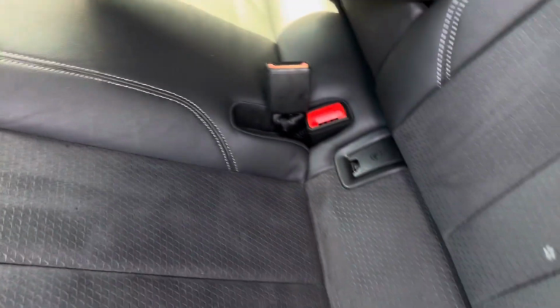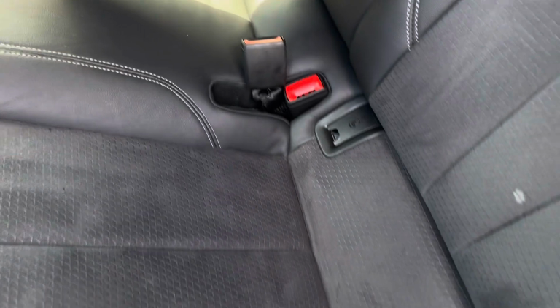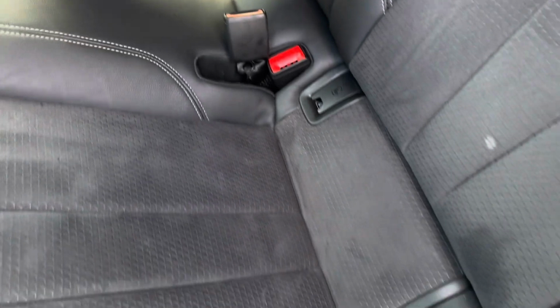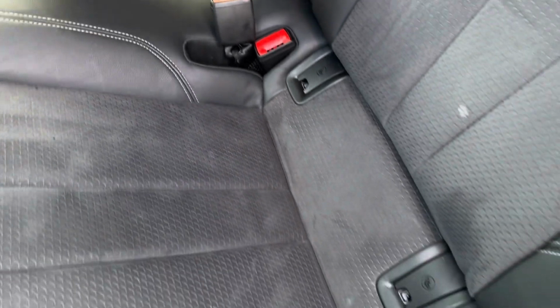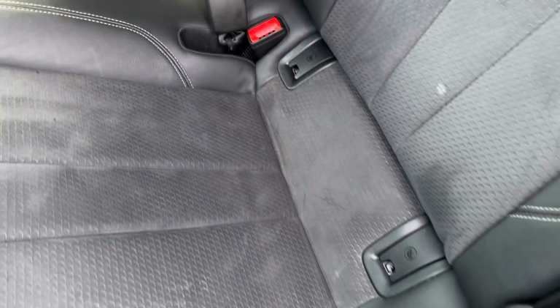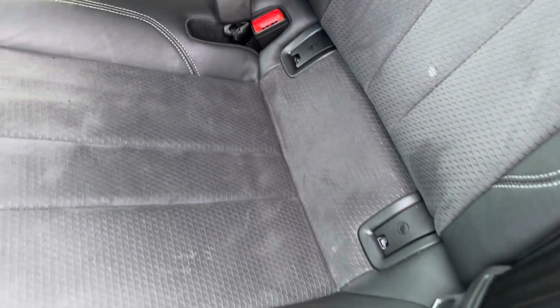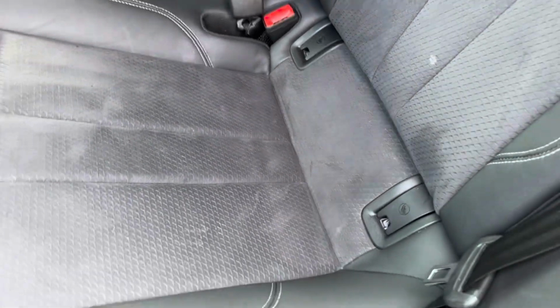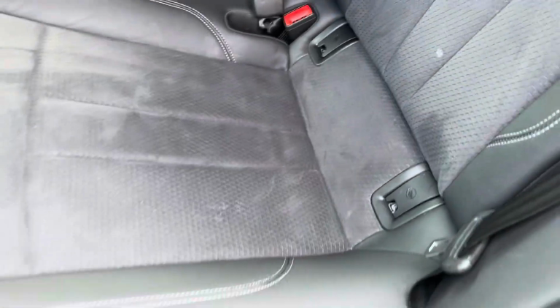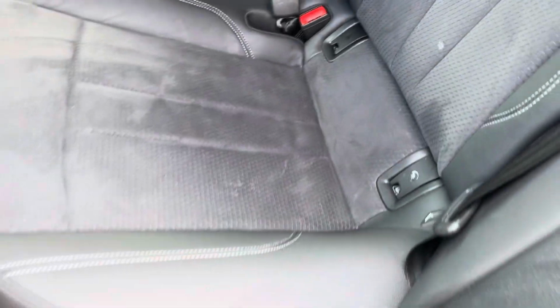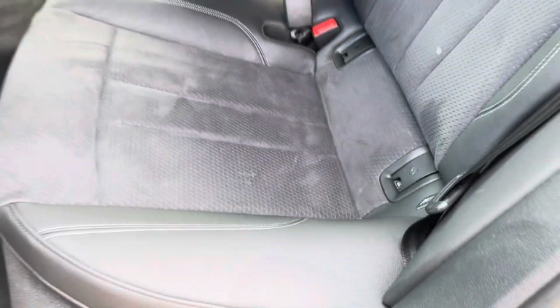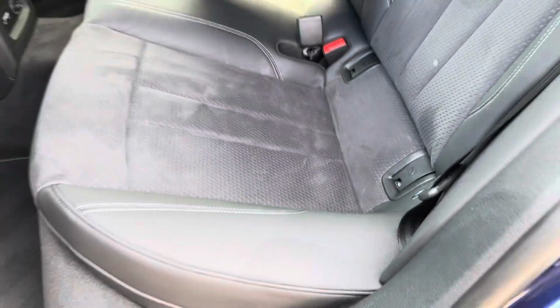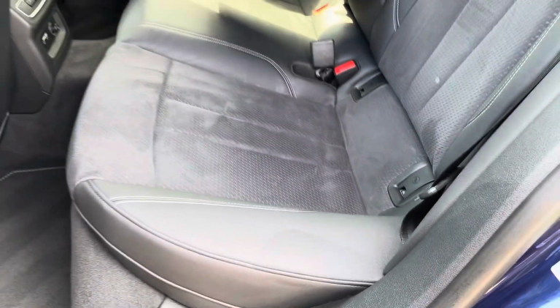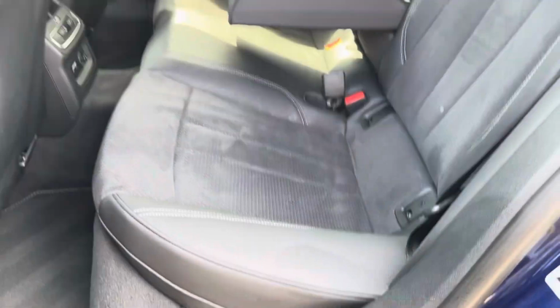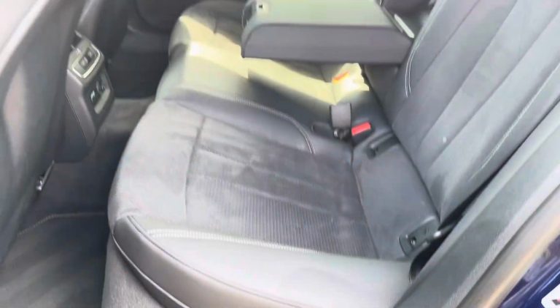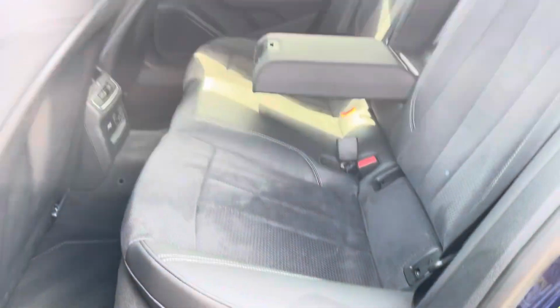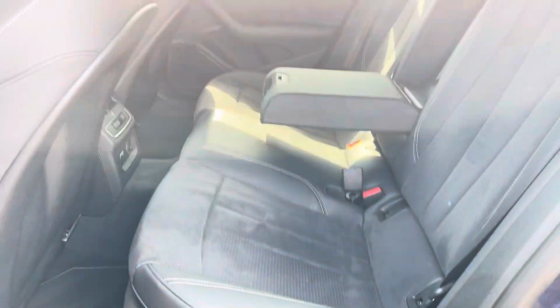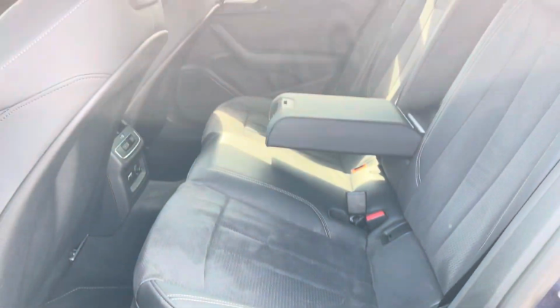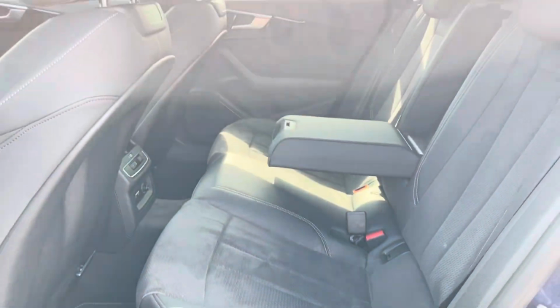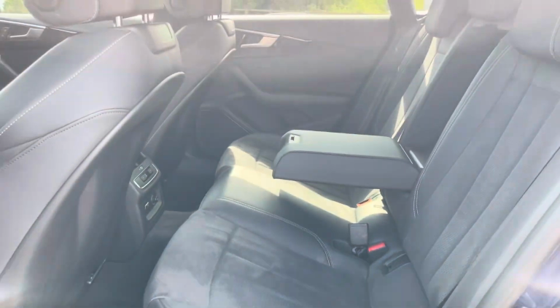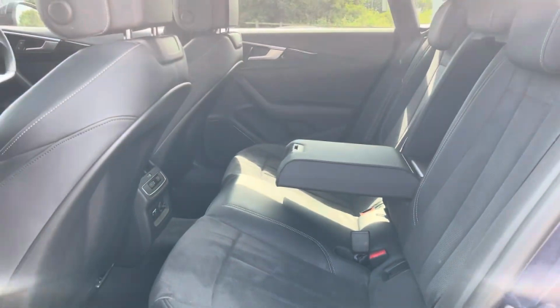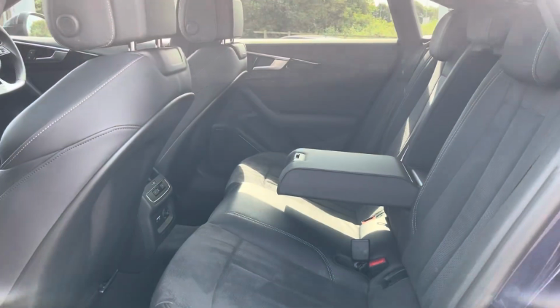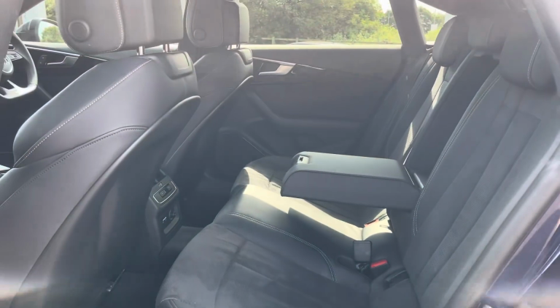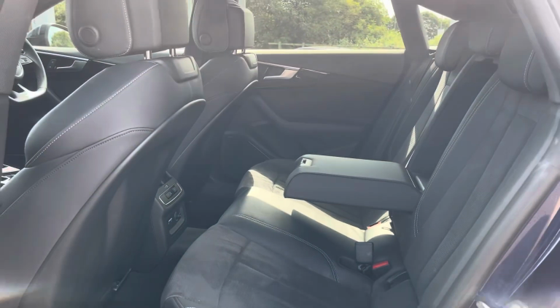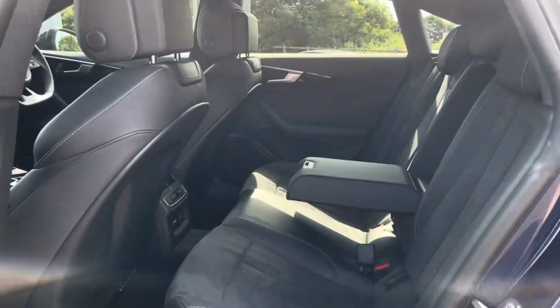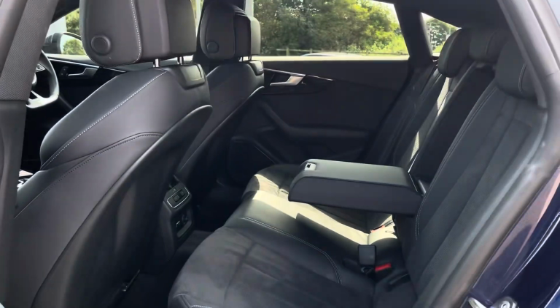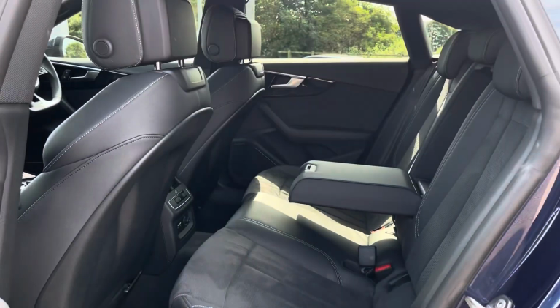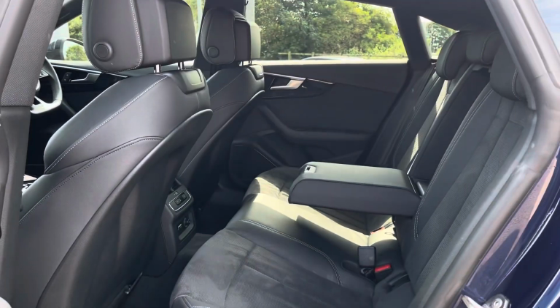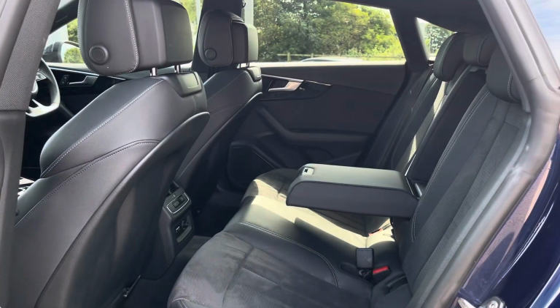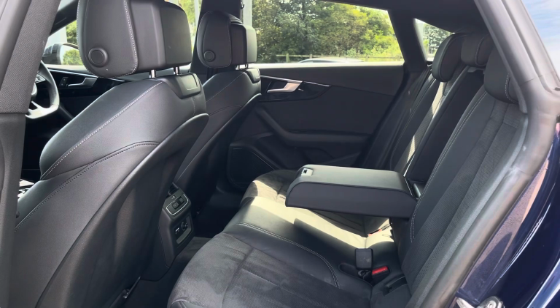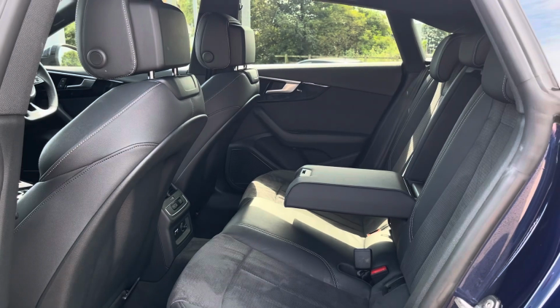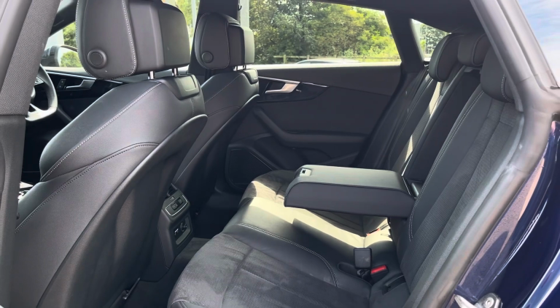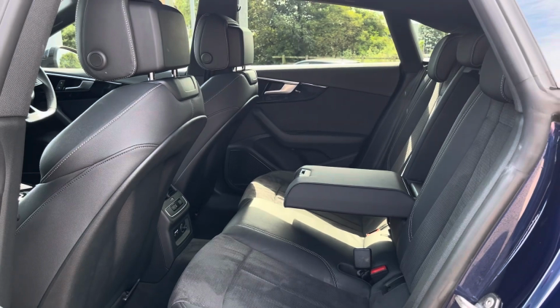Both outer rear seats come with ISOFIX points, so you can safely and securely fit up to two child seats in the rear of this vehicle.